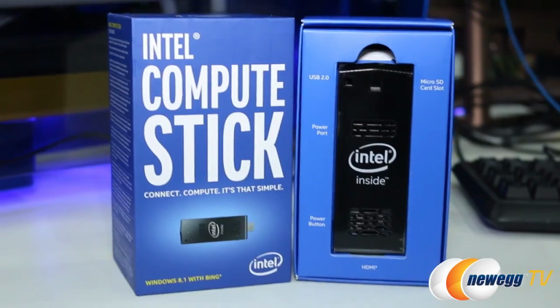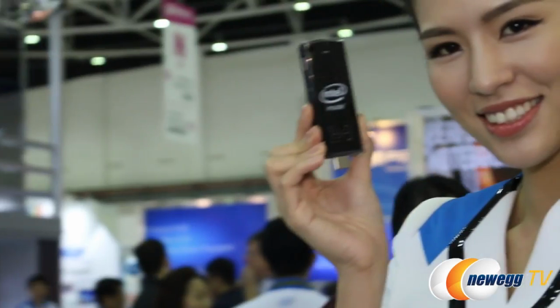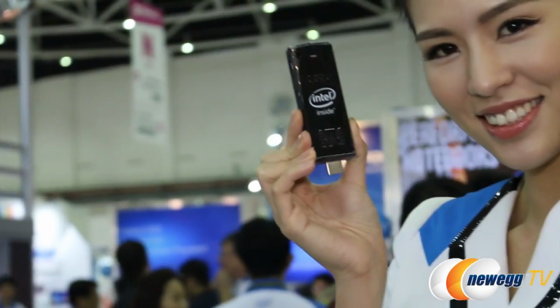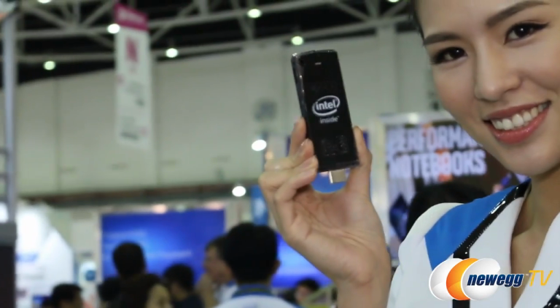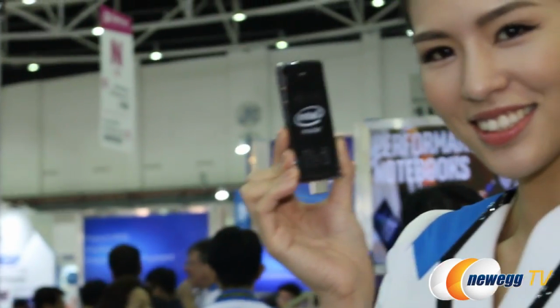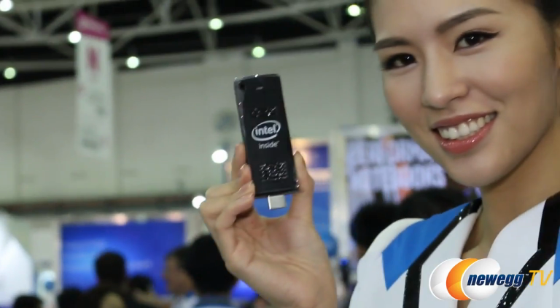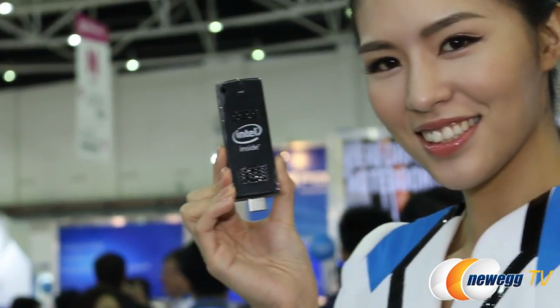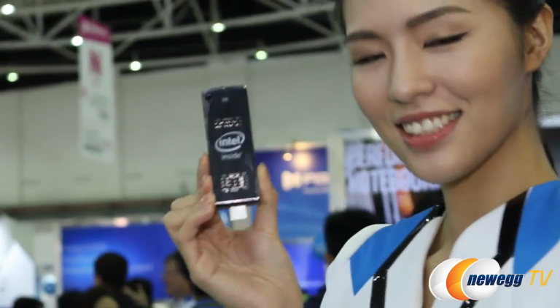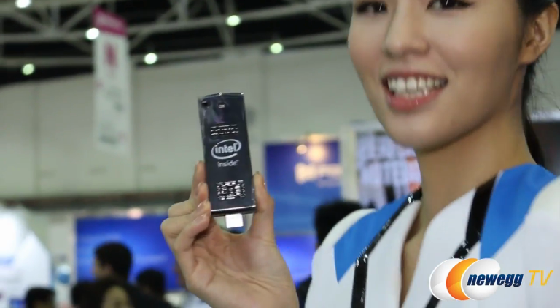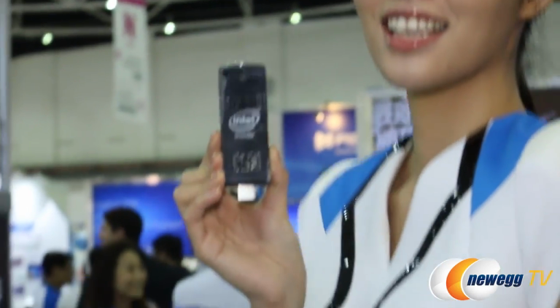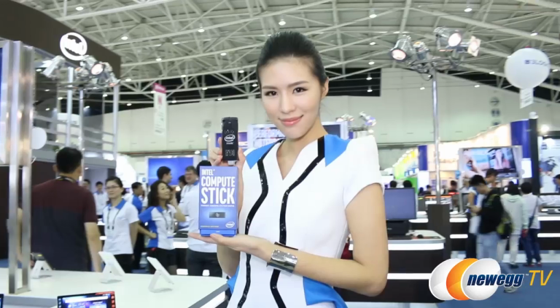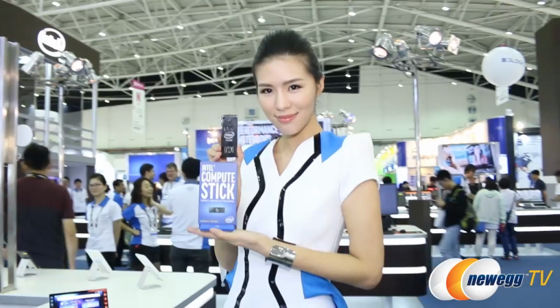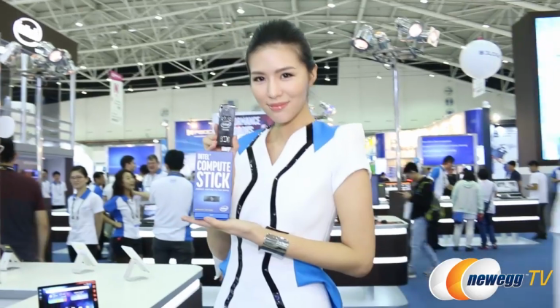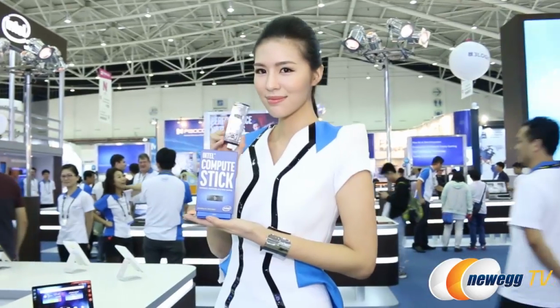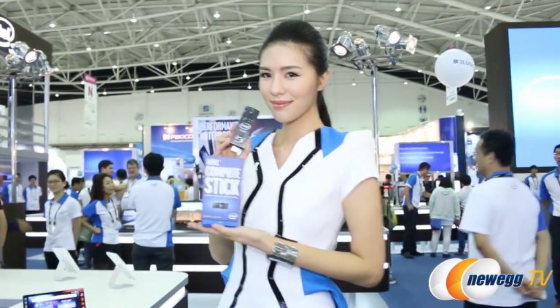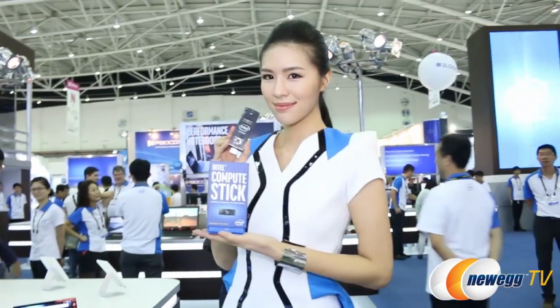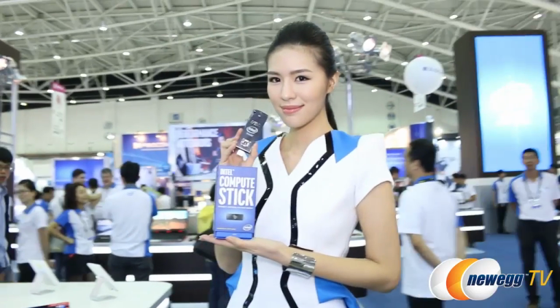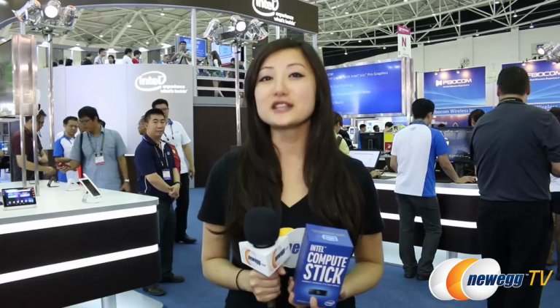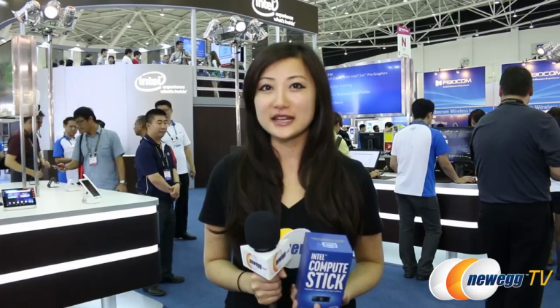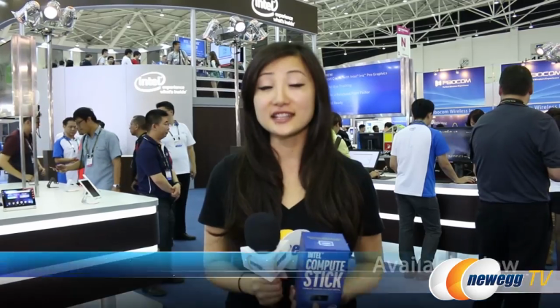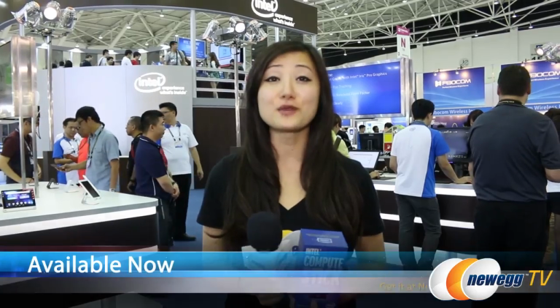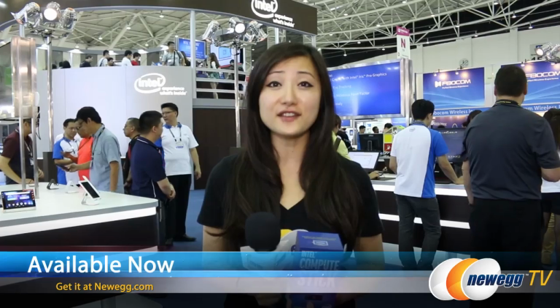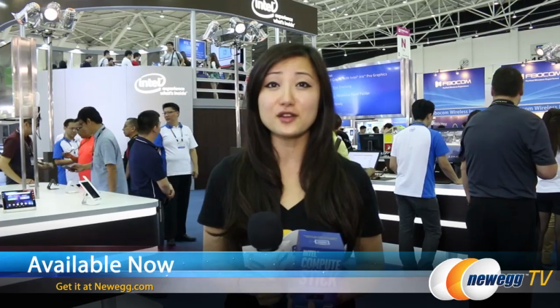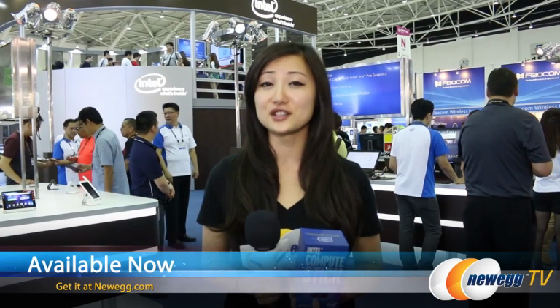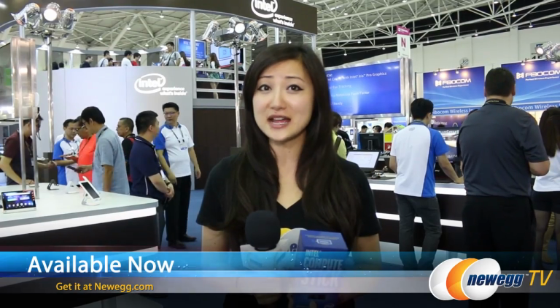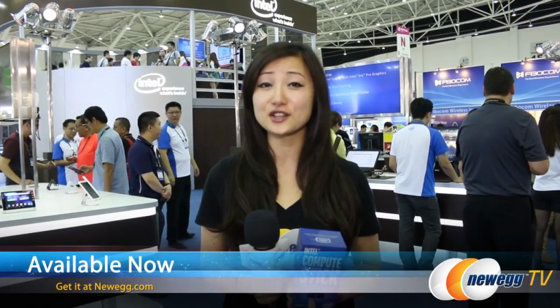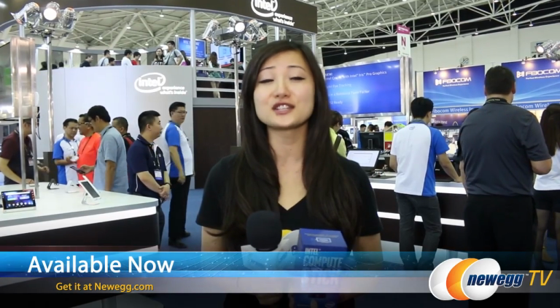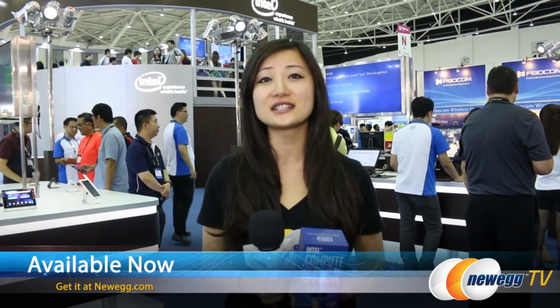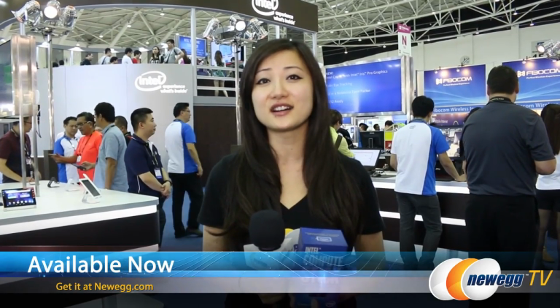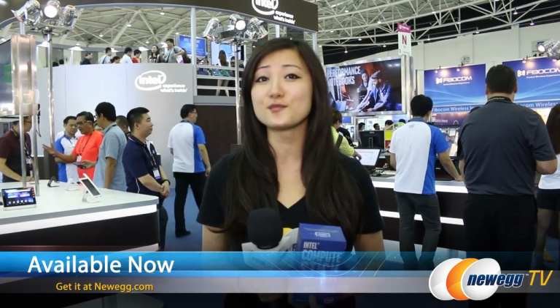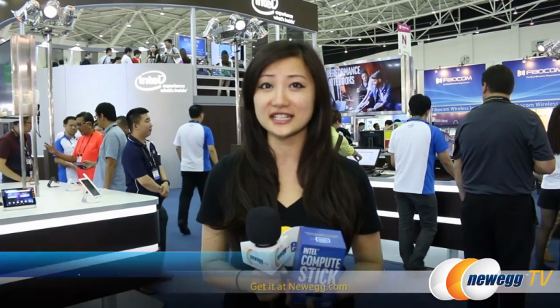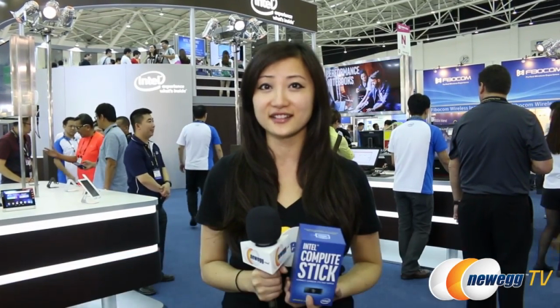This fits in the palm of your hand and it's great for surfing the web and watching movies. This awesome mini PC is already available on Newegg, so check Newegg.com for more details.